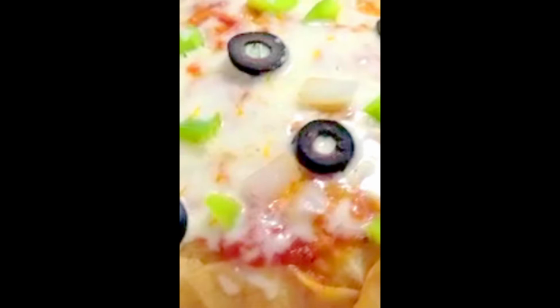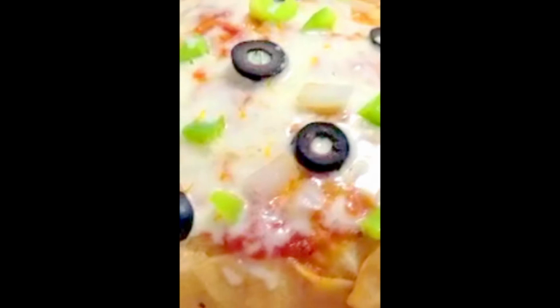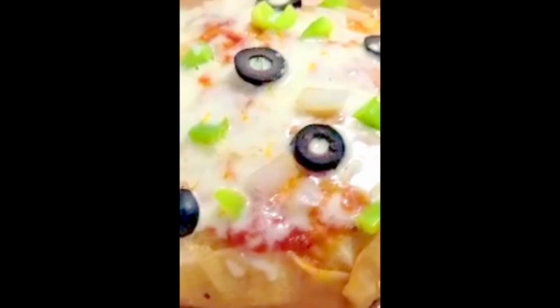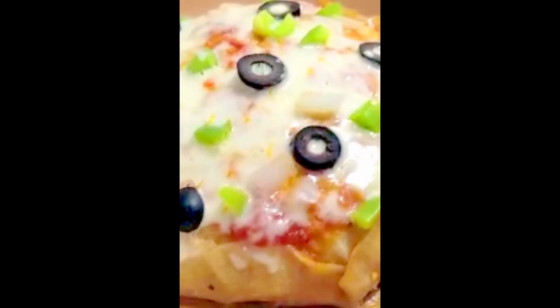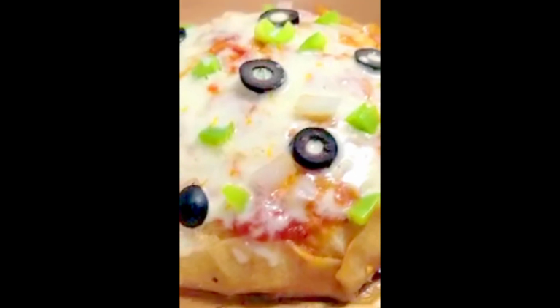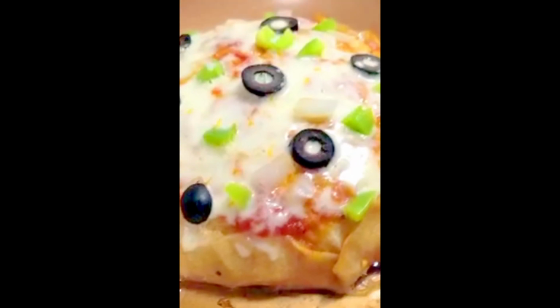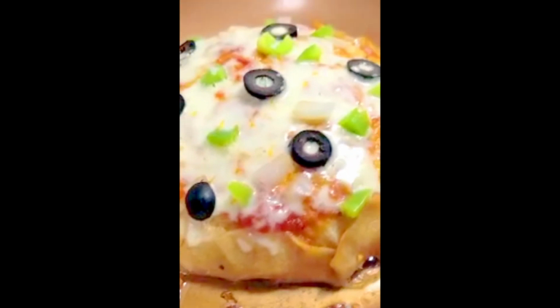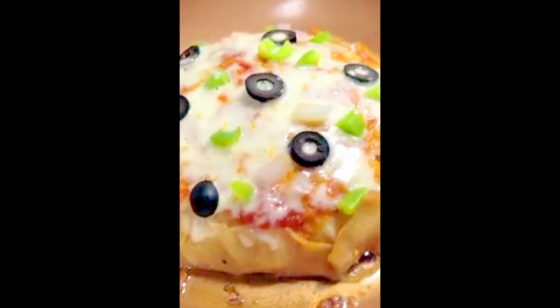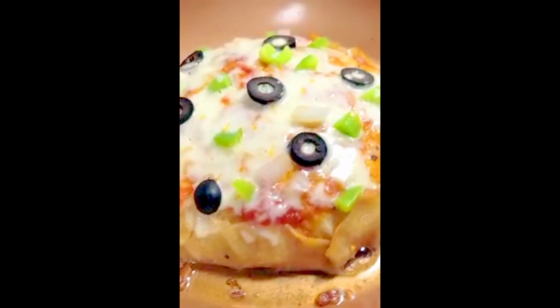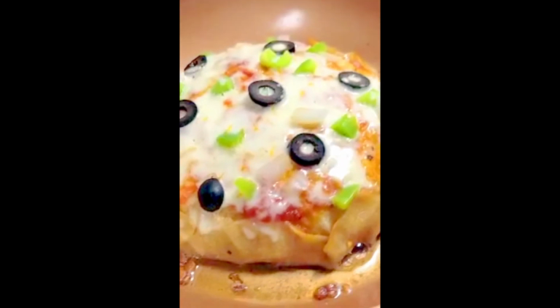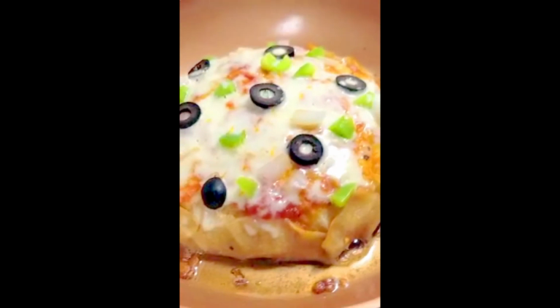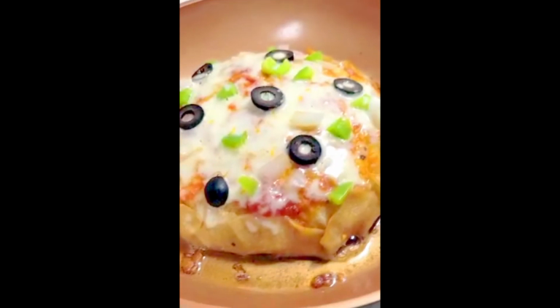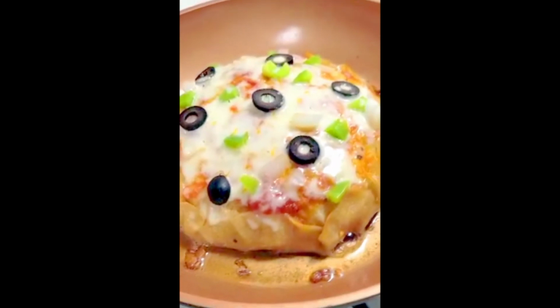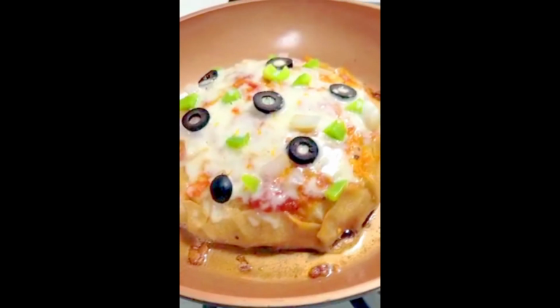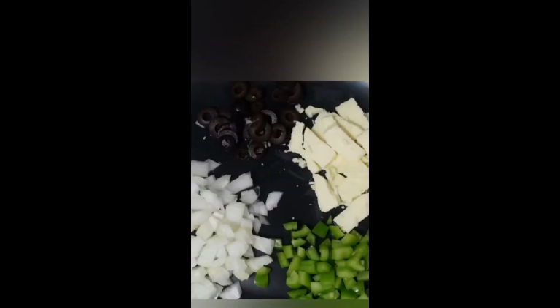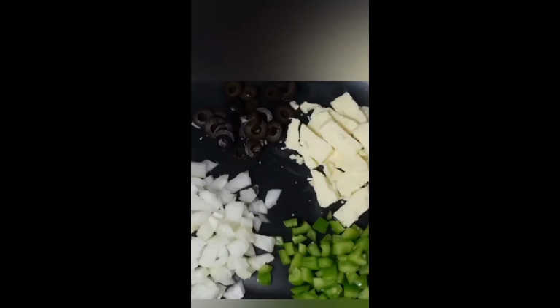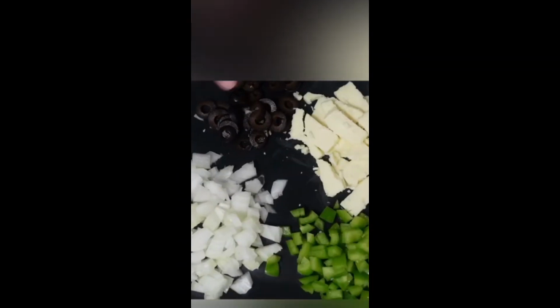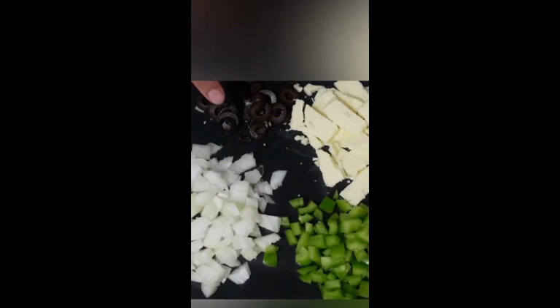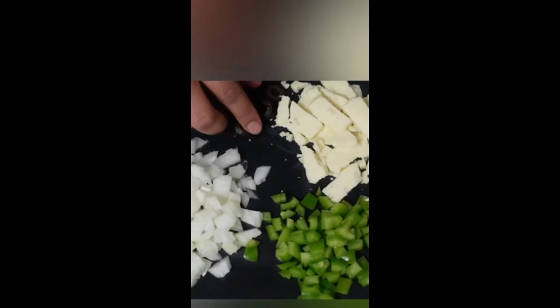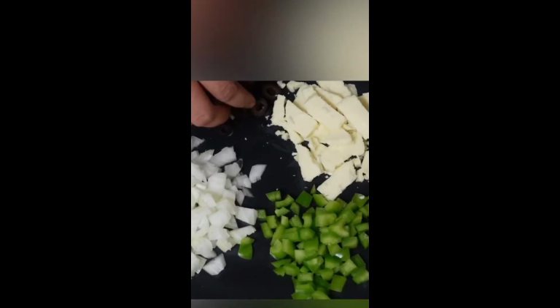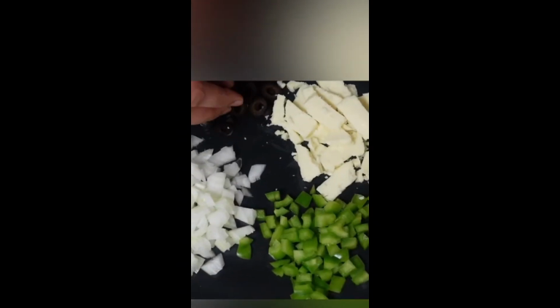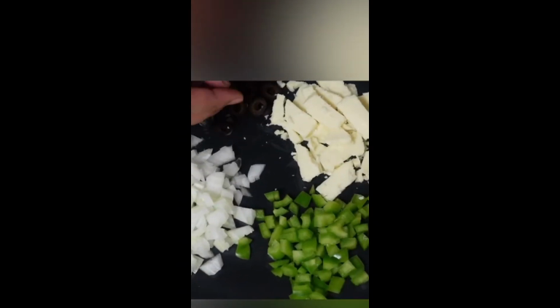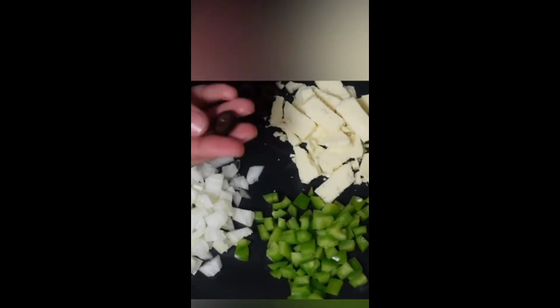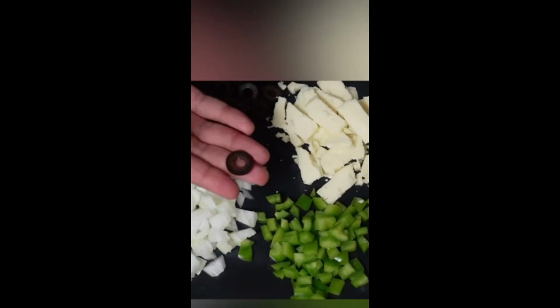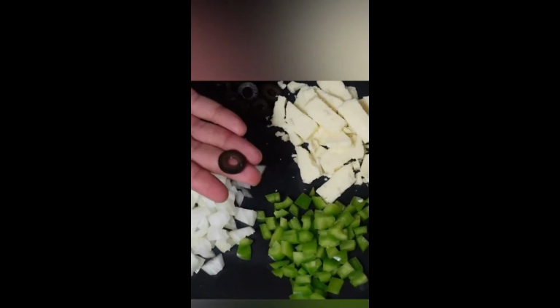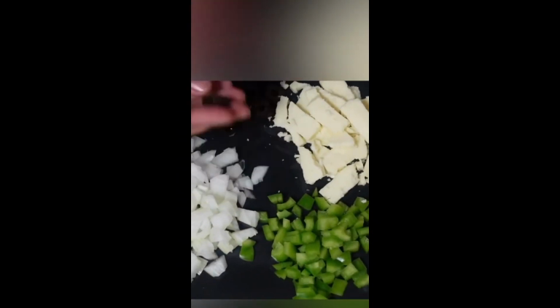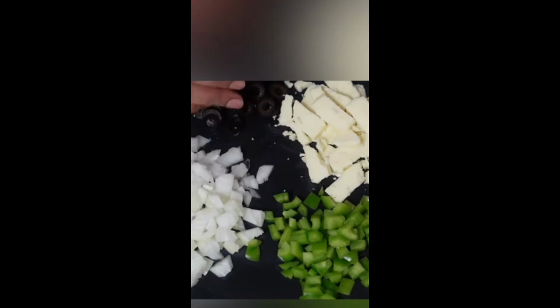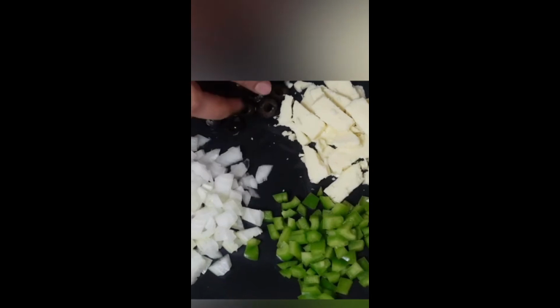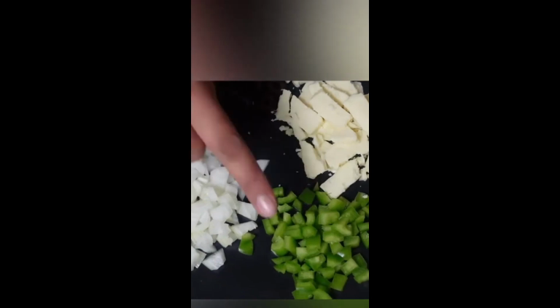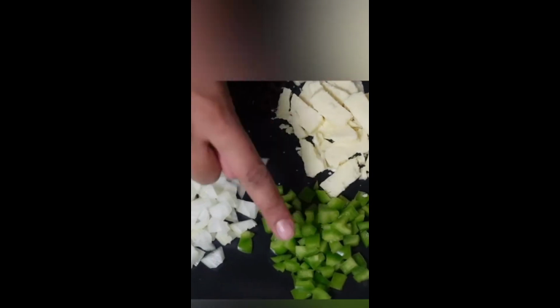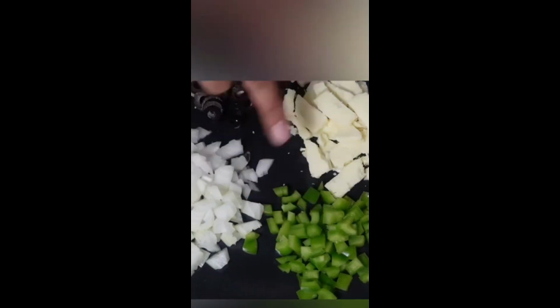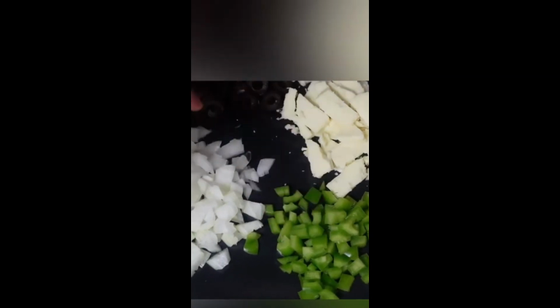Hi, today we are going to make sapati pizza. We are going to make toppings like olive, shimla, kanda and cheese.